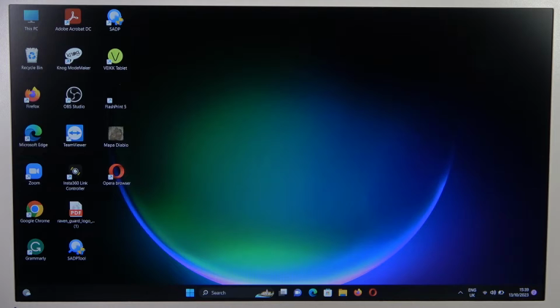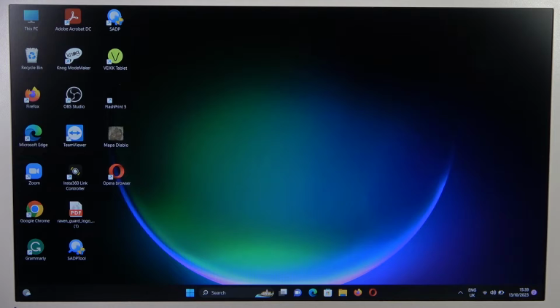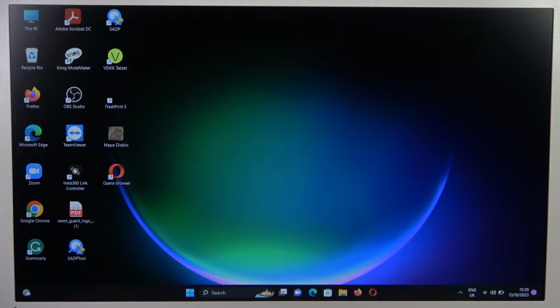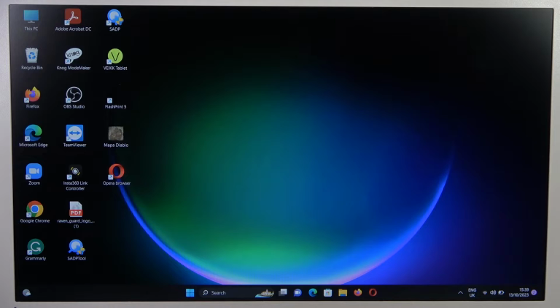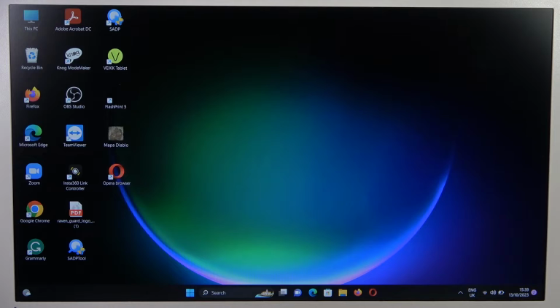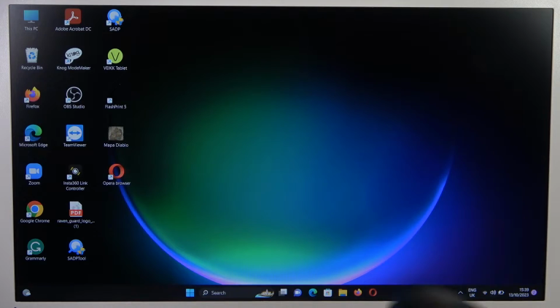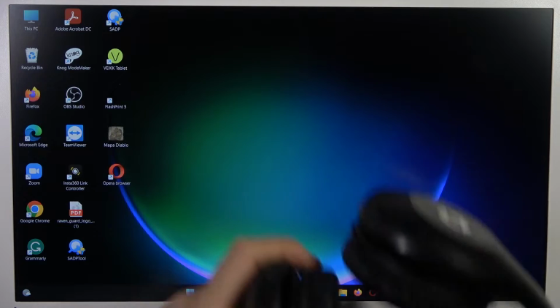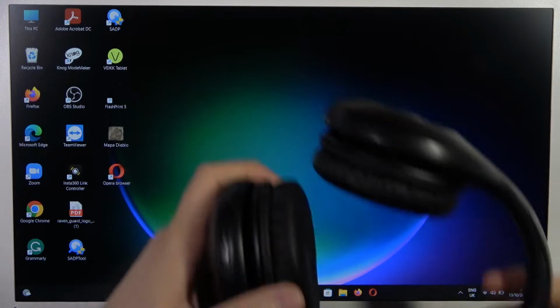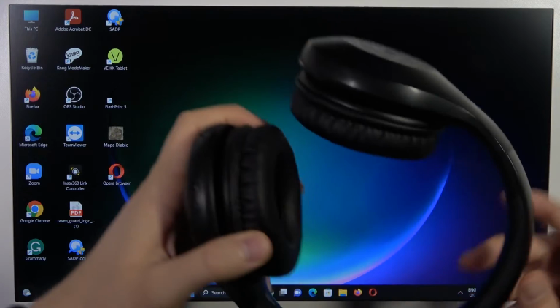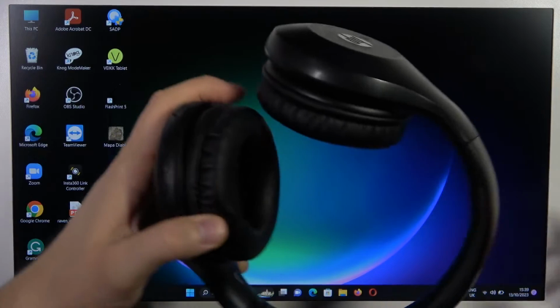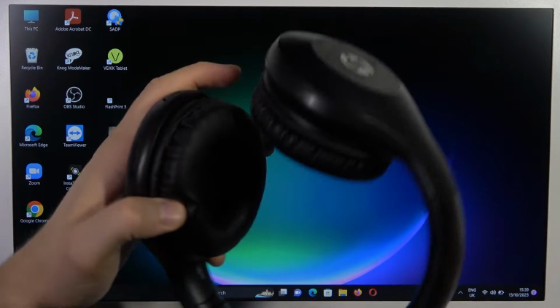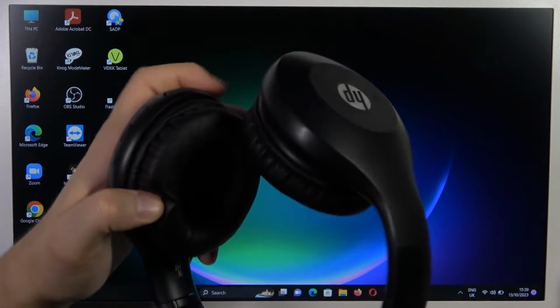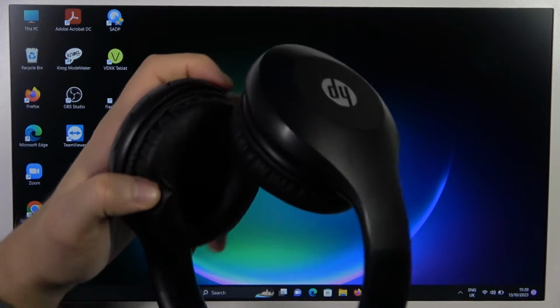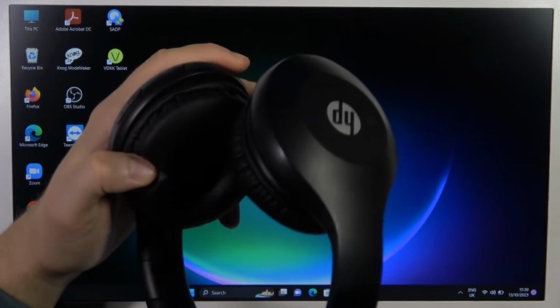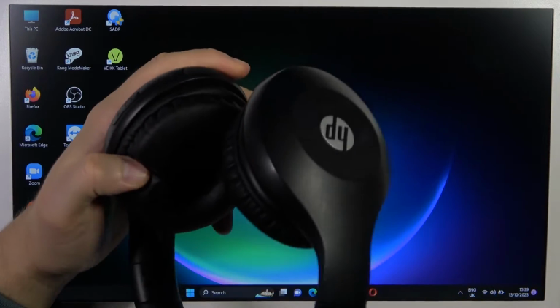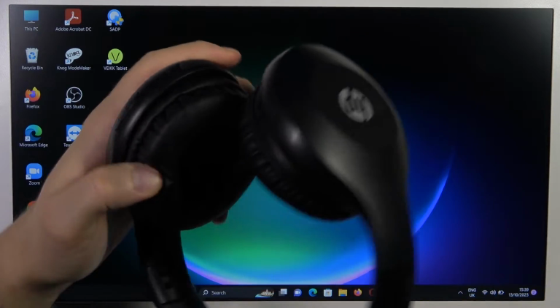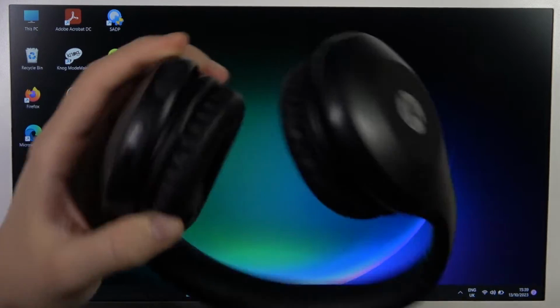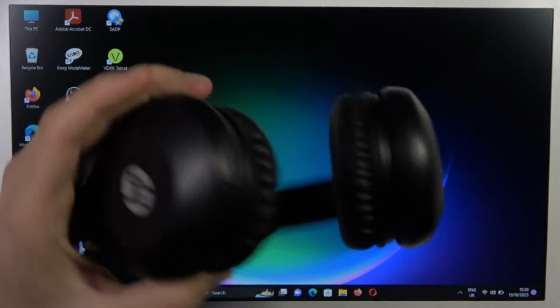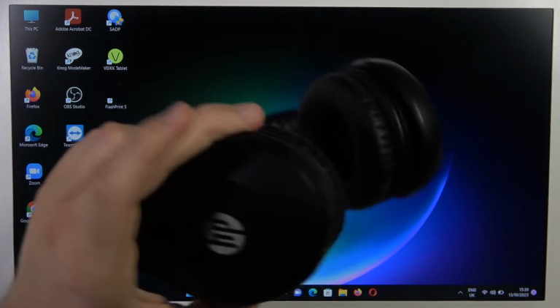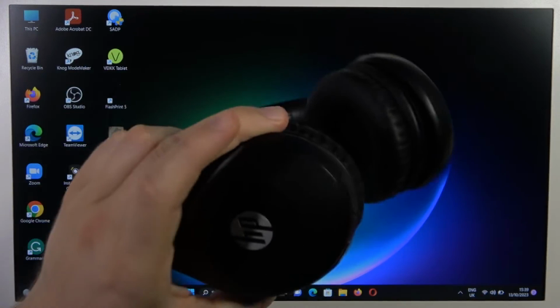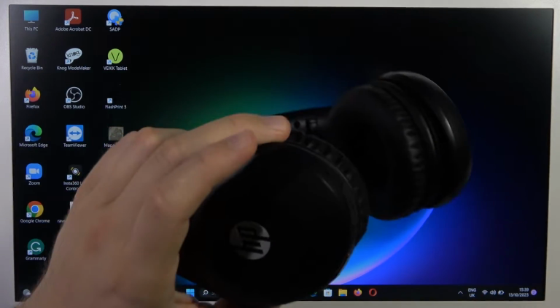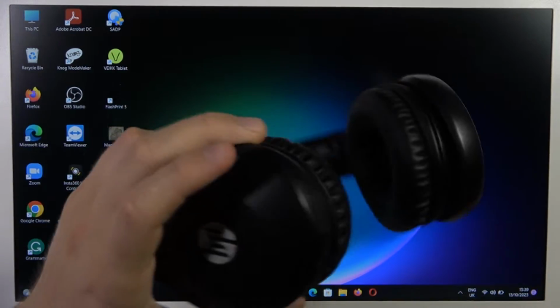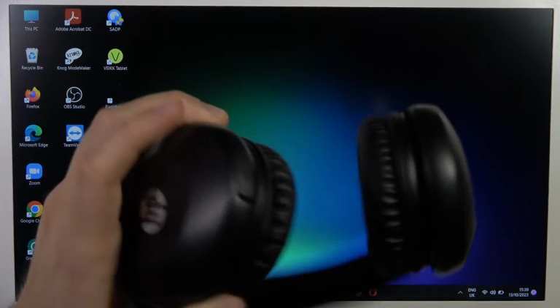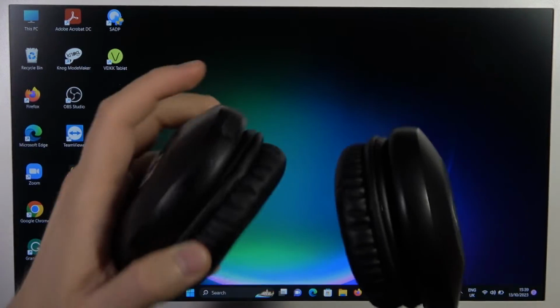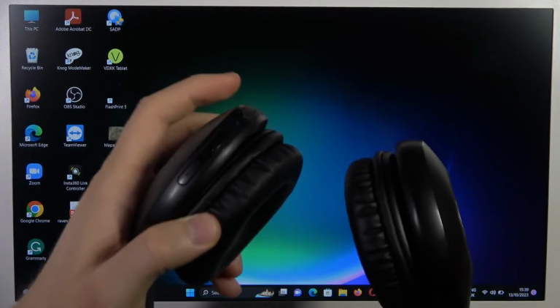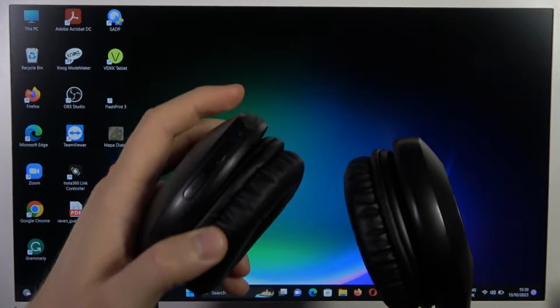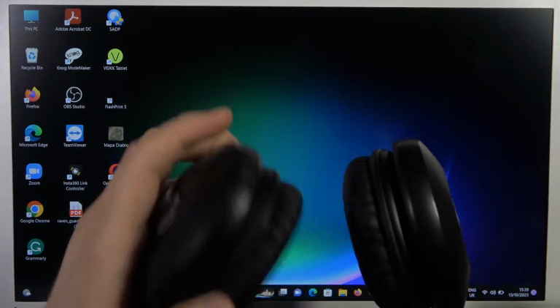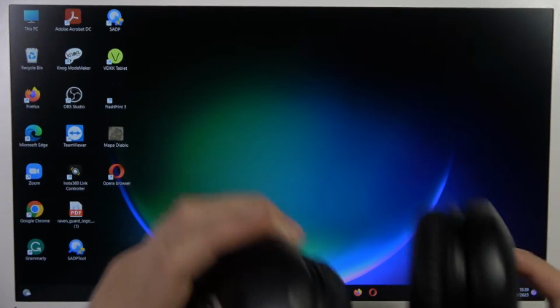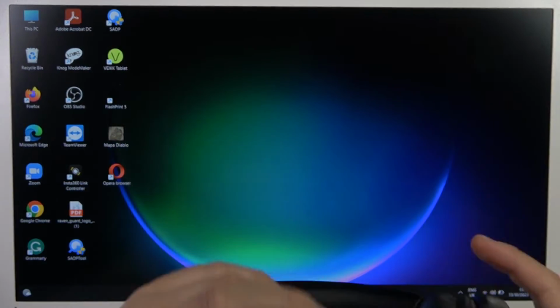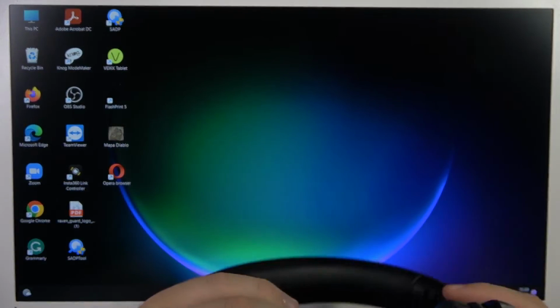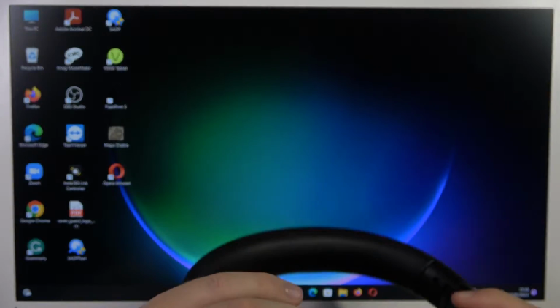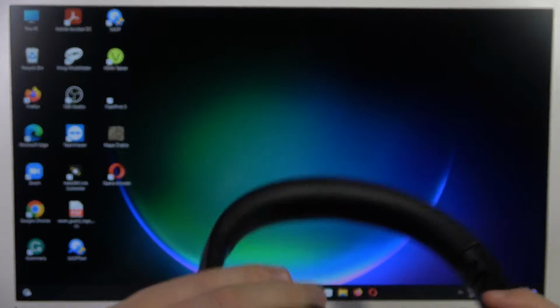Hello, in this video I'm going to show you how to pair your HP headphones with your Windows PC.